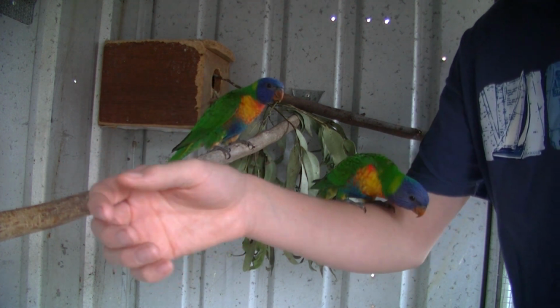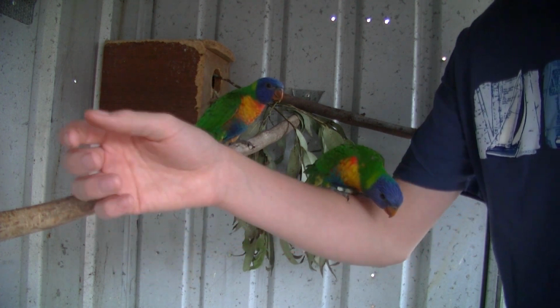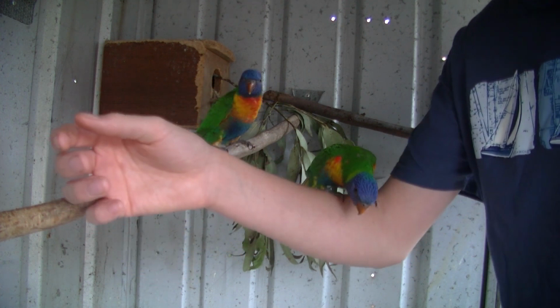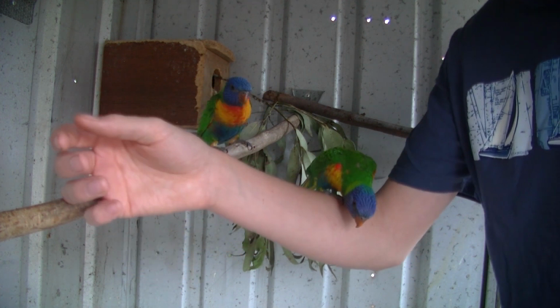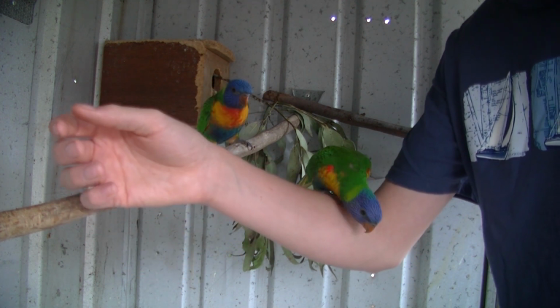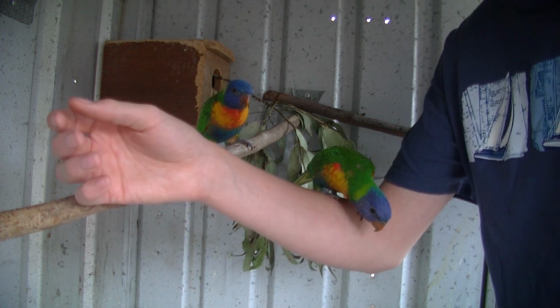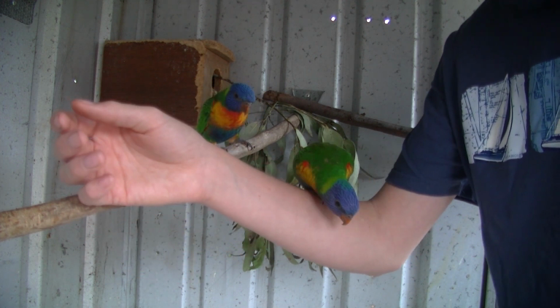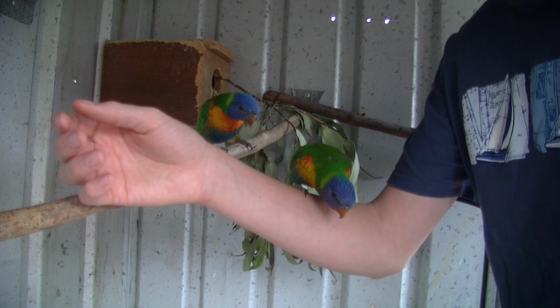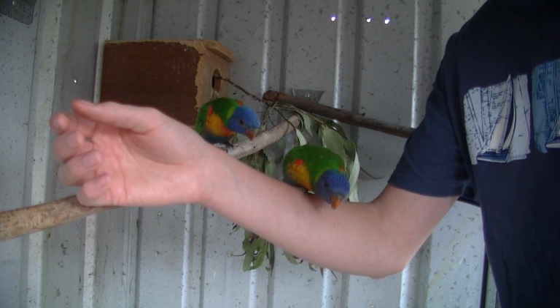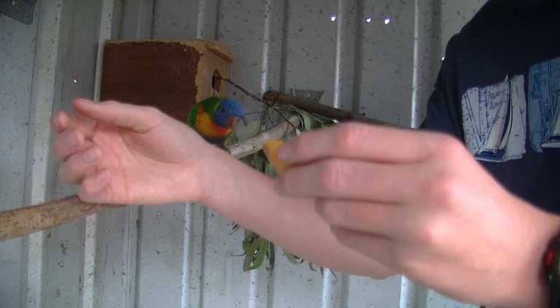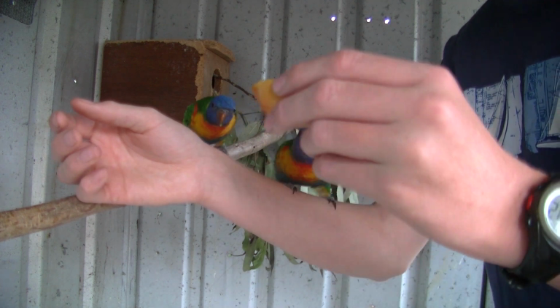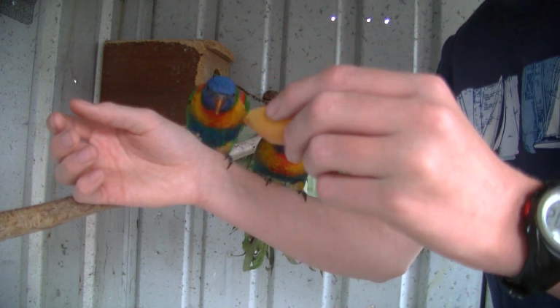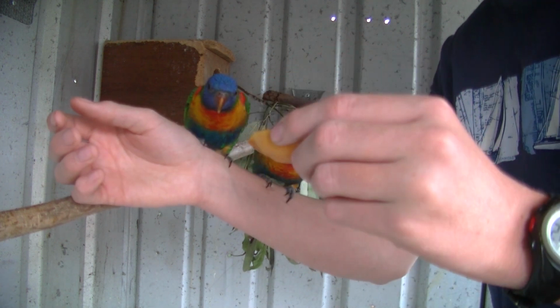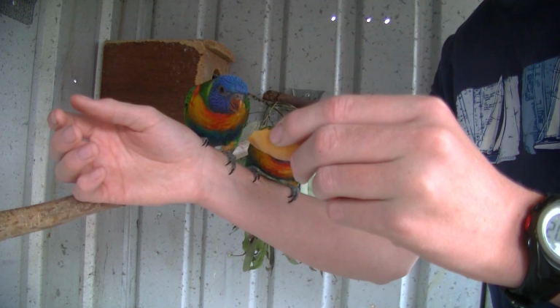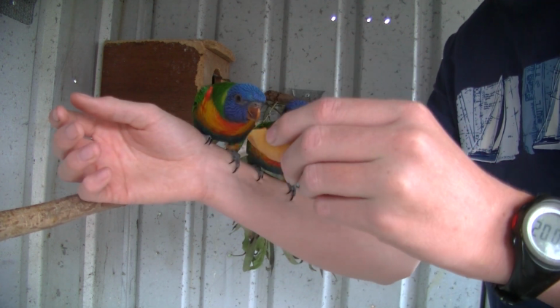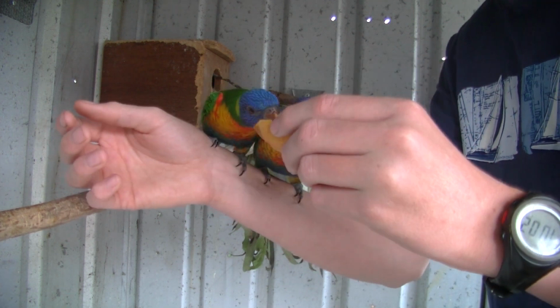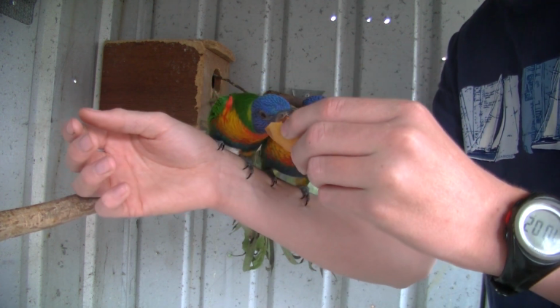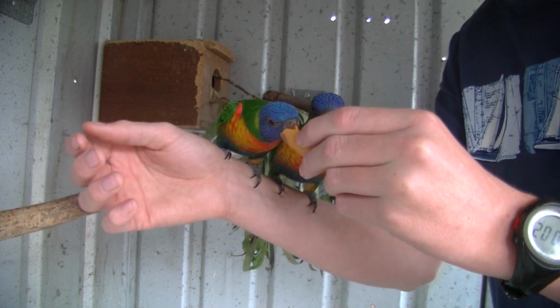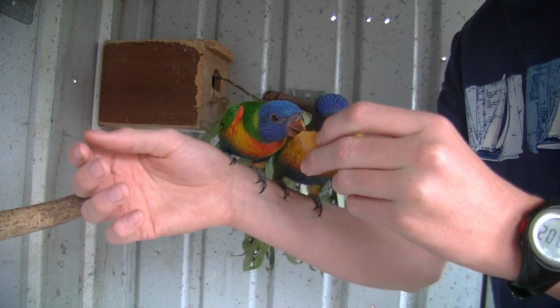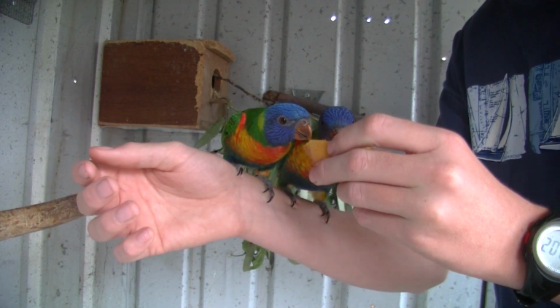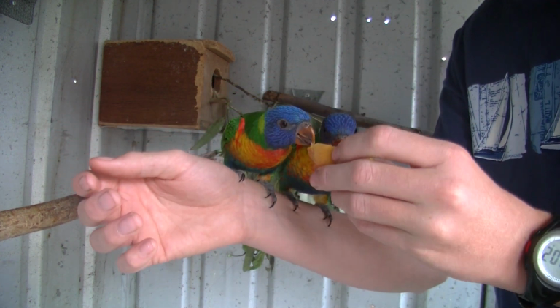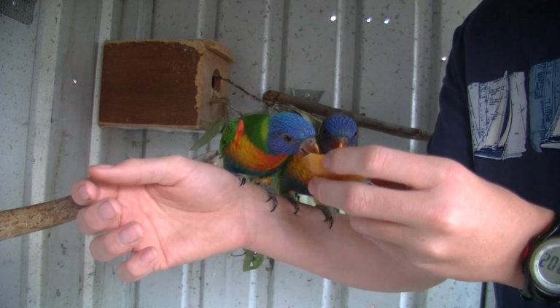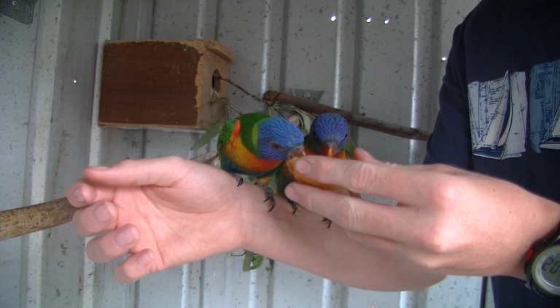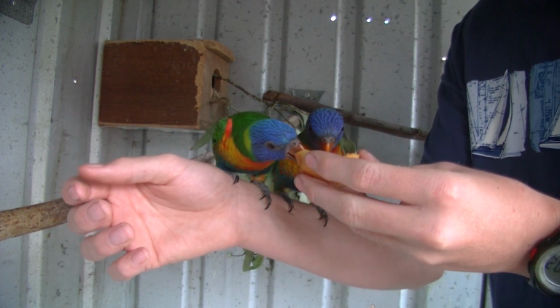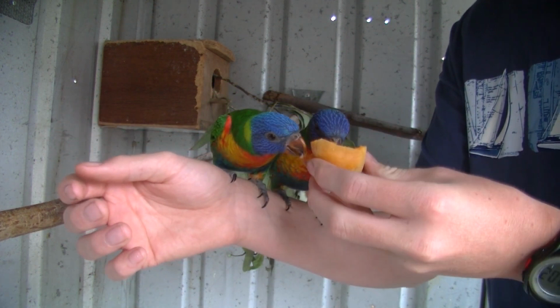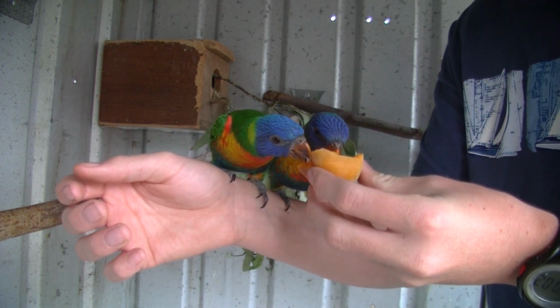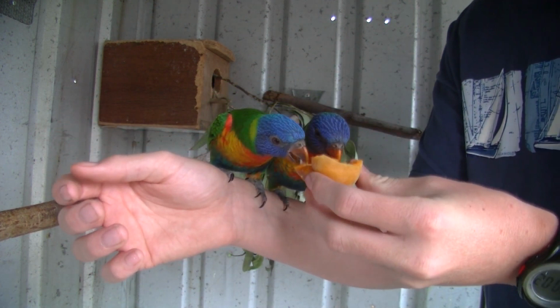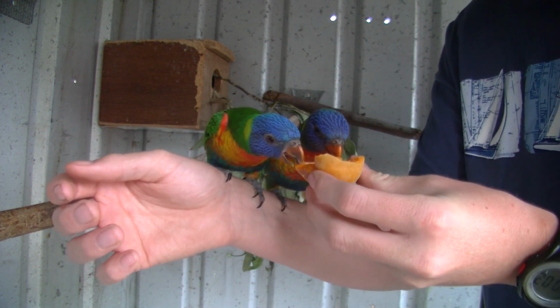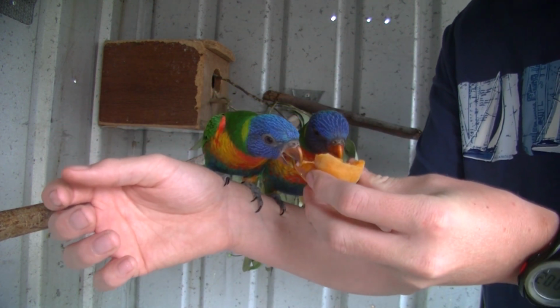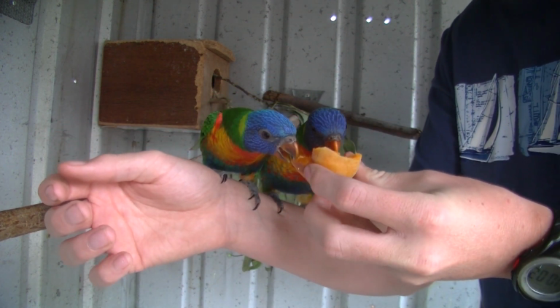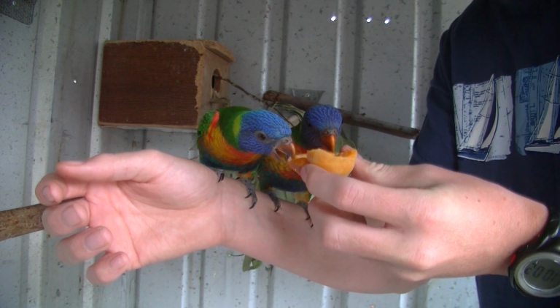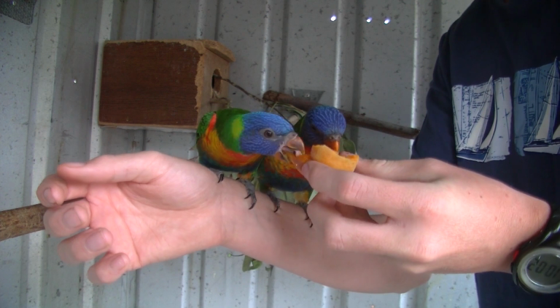So what you're going to need is just a bit of fruit, and as you can see my guys are very interested in this apricot. And since they're so tame, they're just straight away straight onto it.